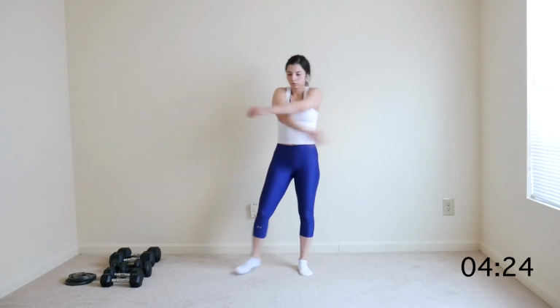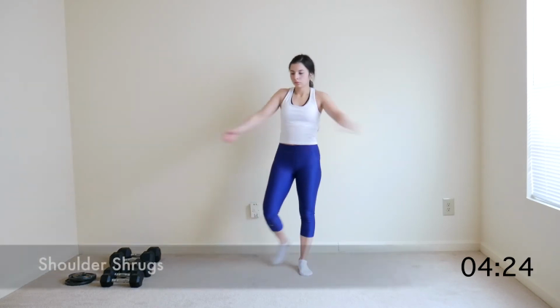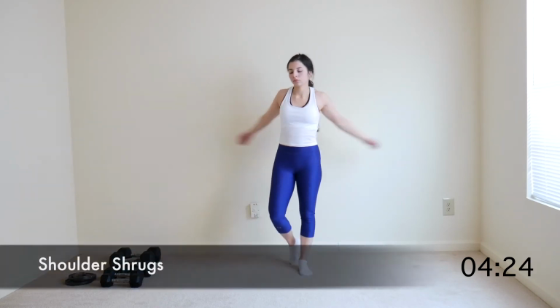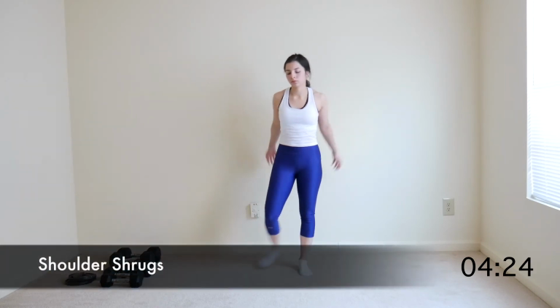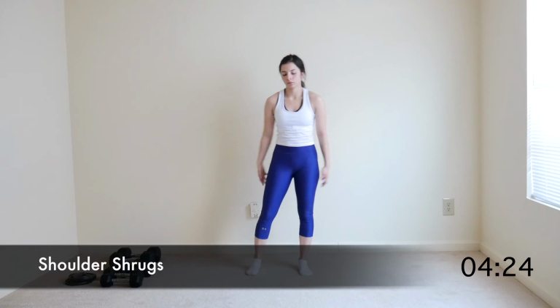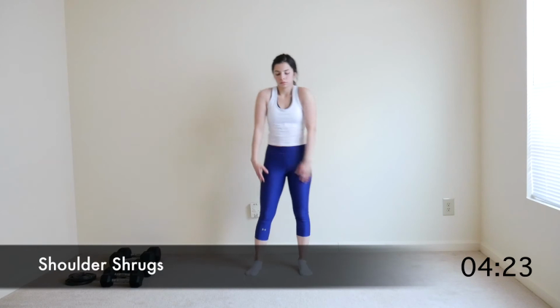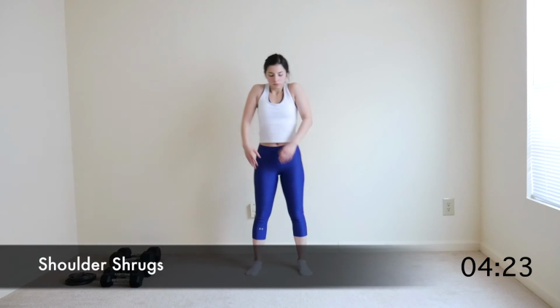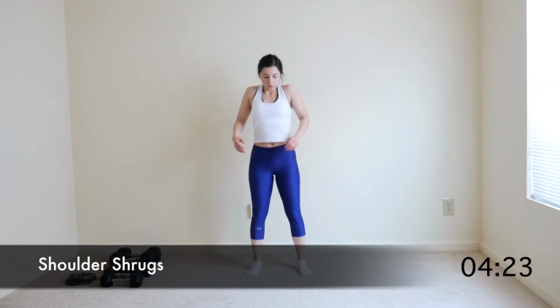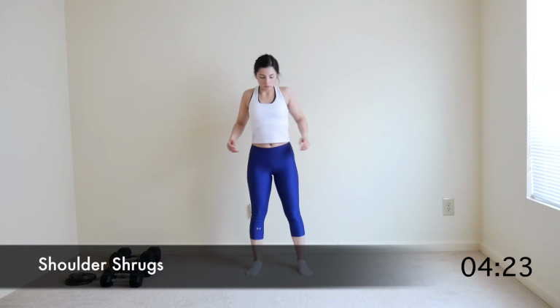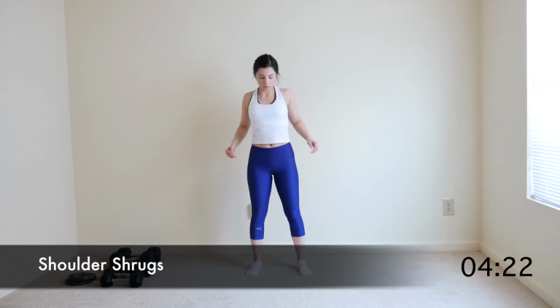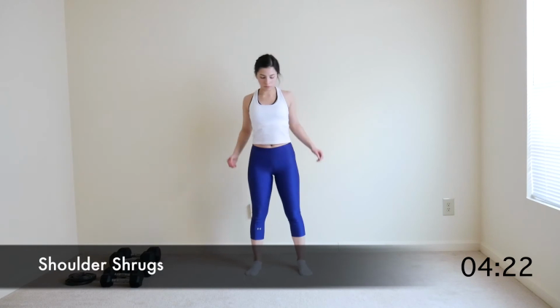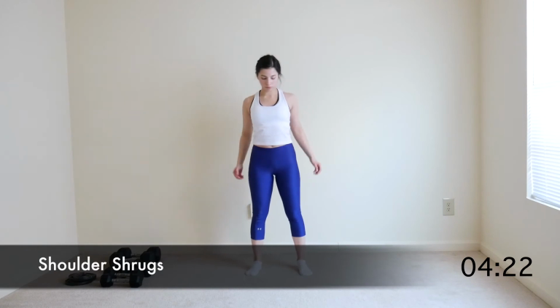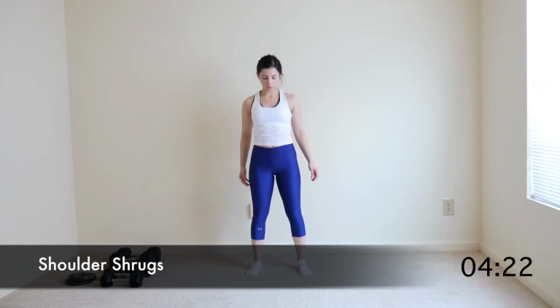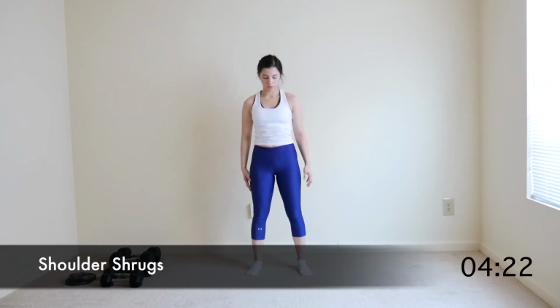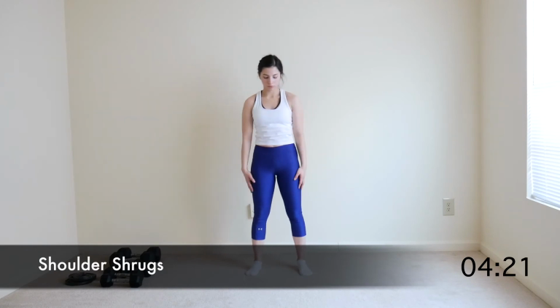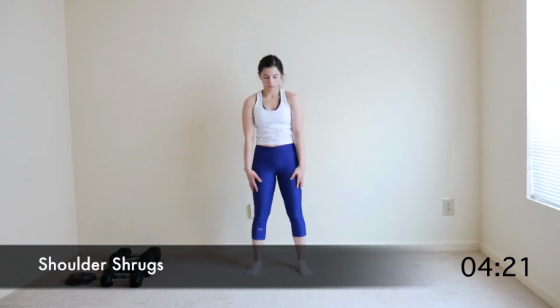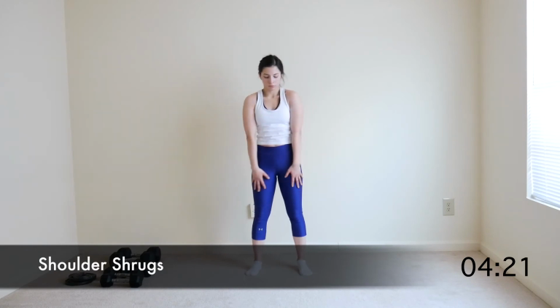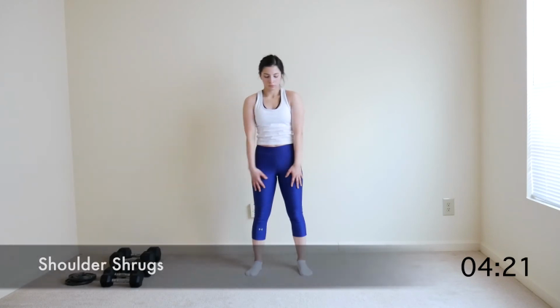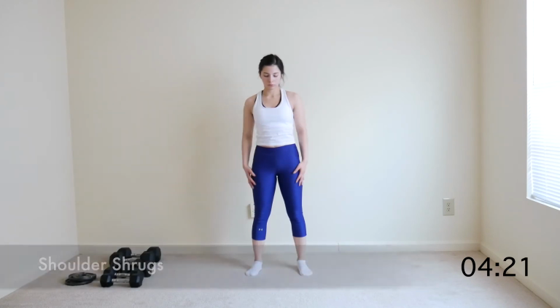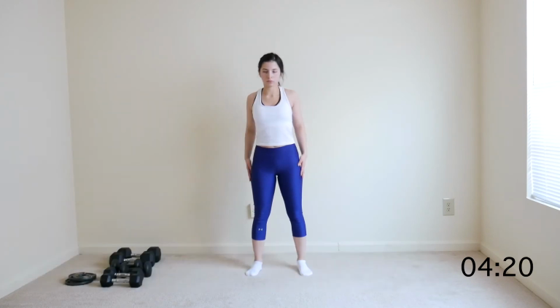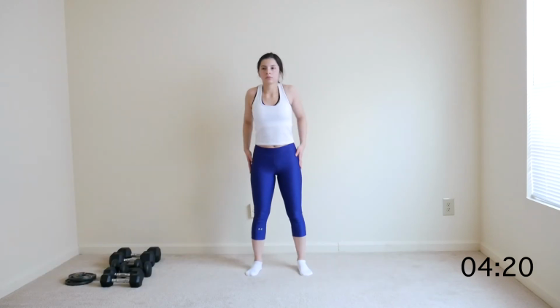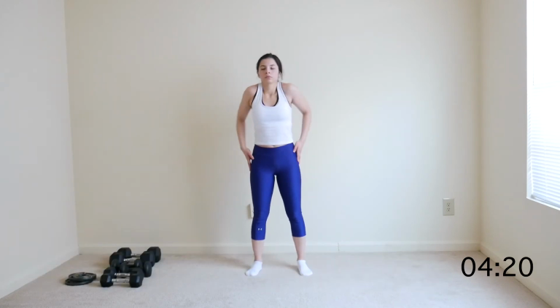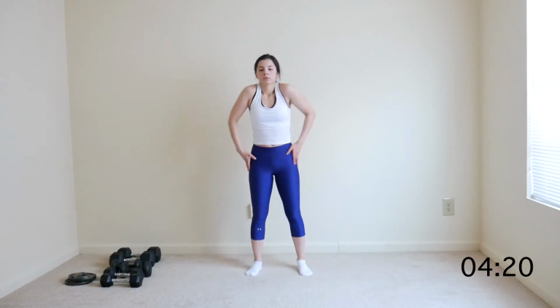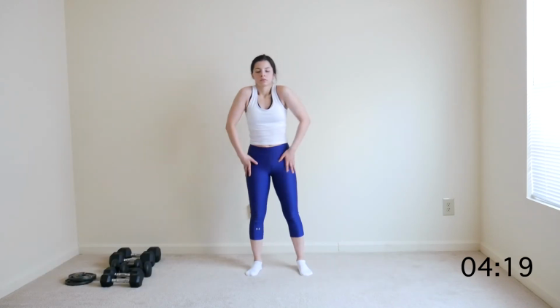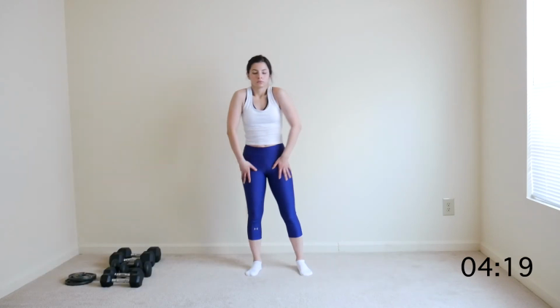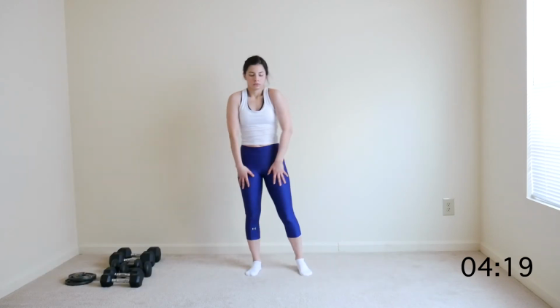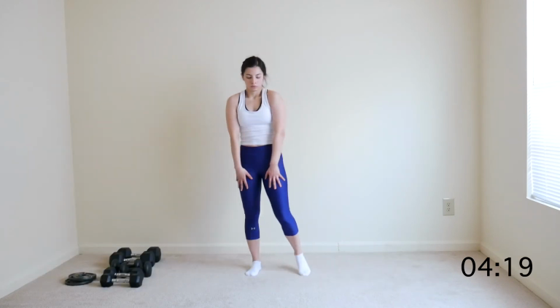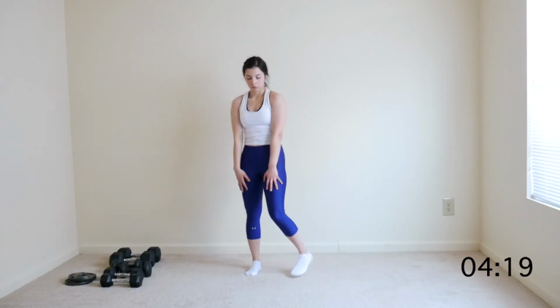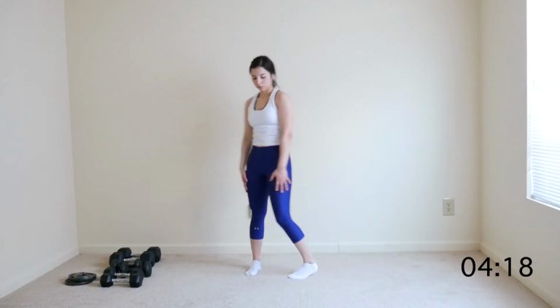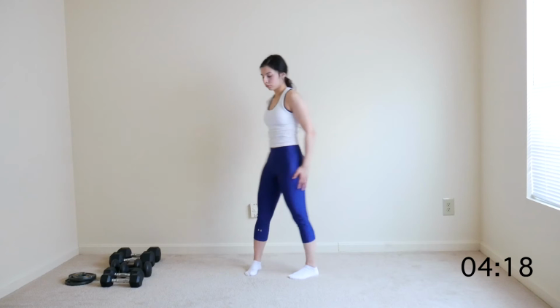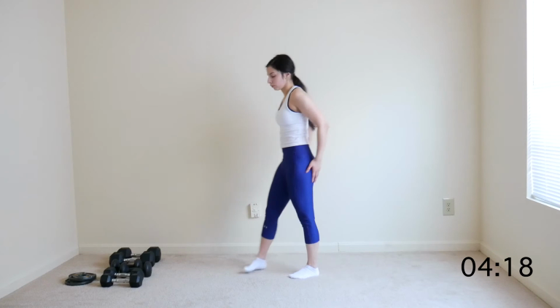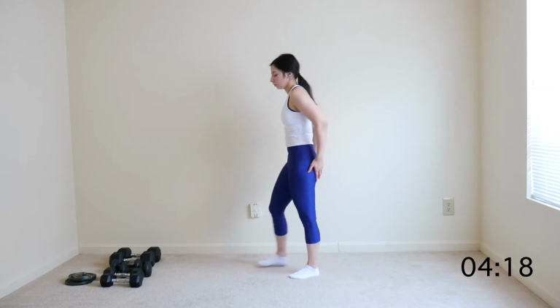Switch to rotating shoulder shrugs, going one direction once and then reversing the direction. Make sure to really exaggerate those shoulder rolls.